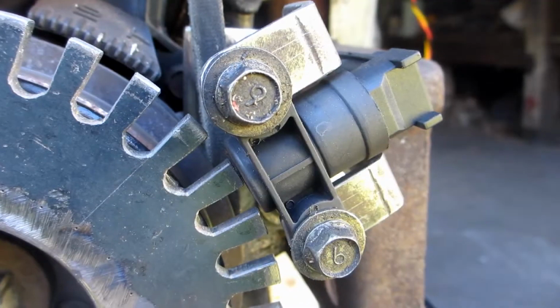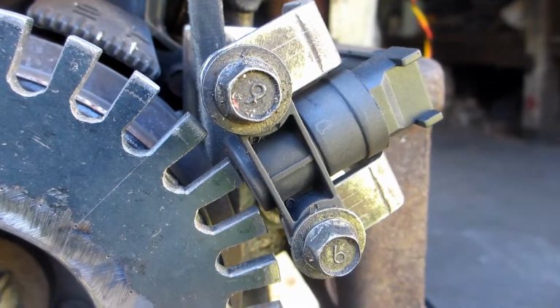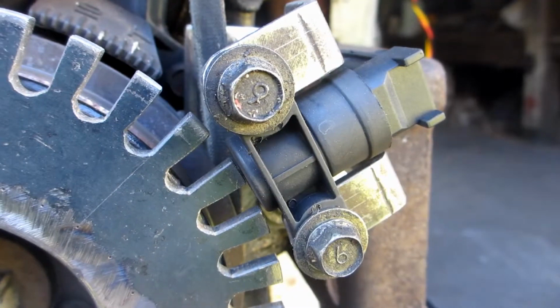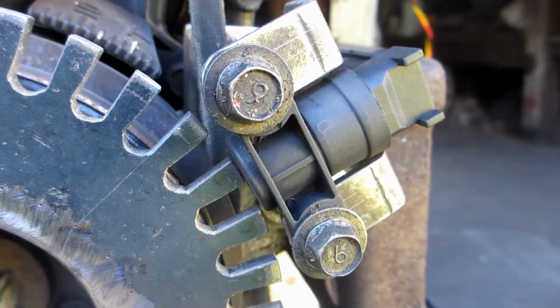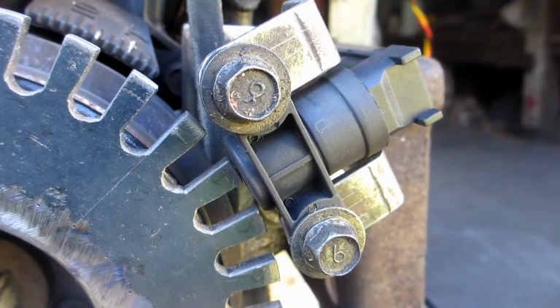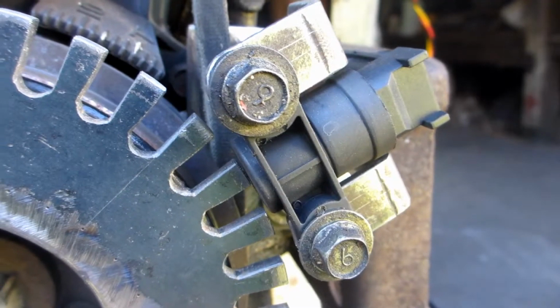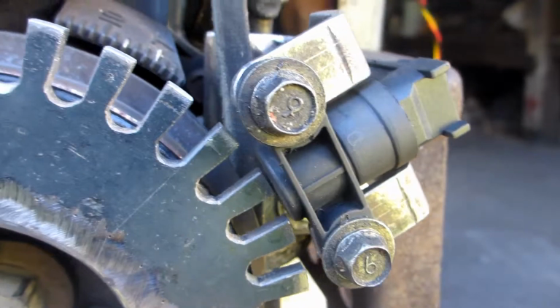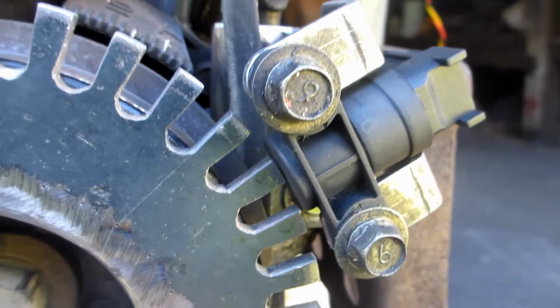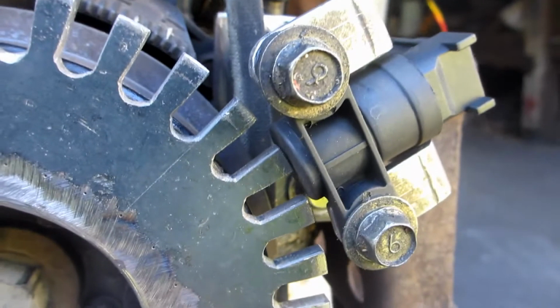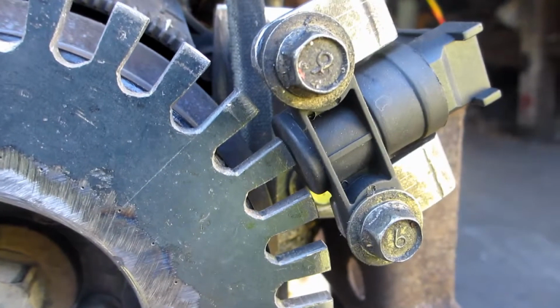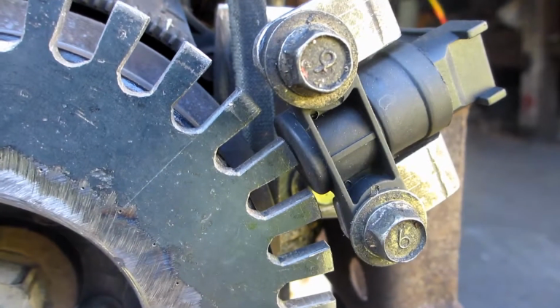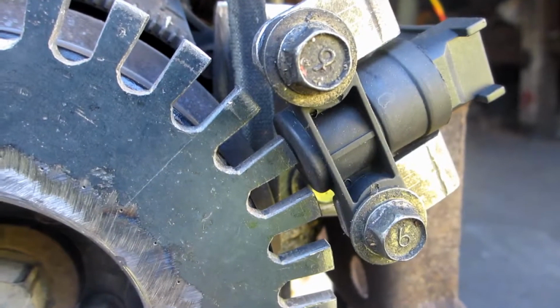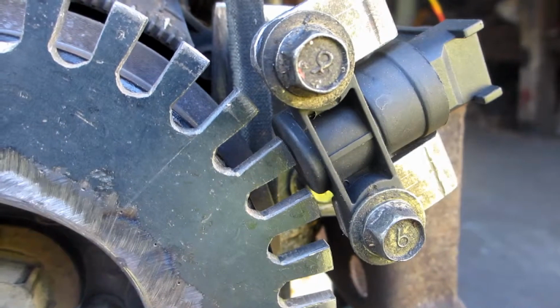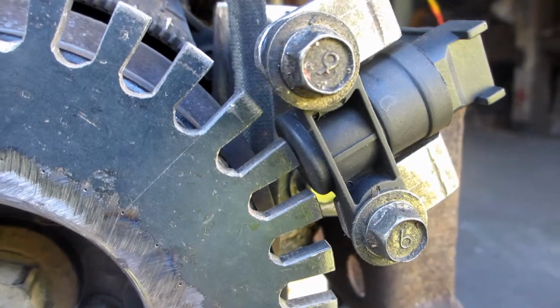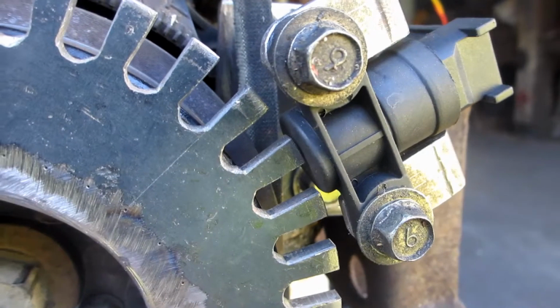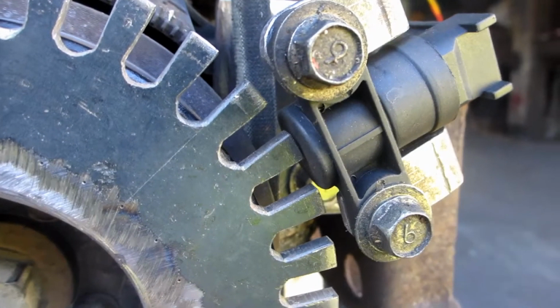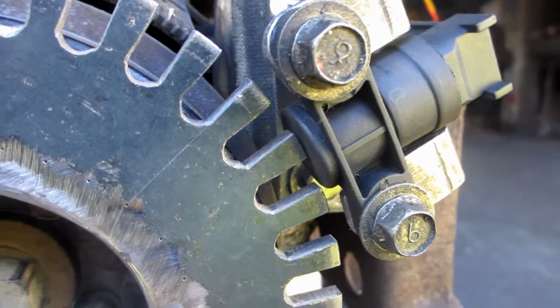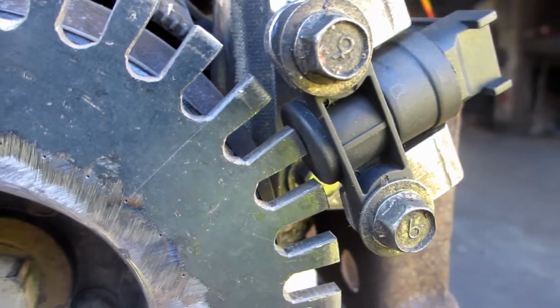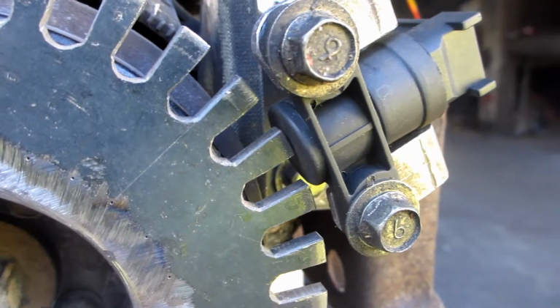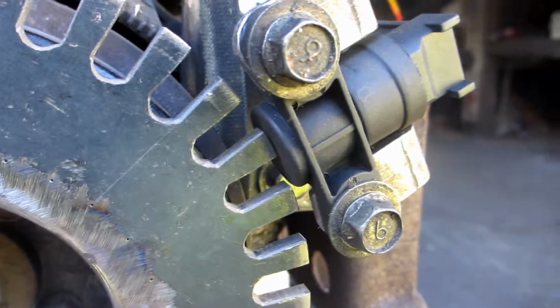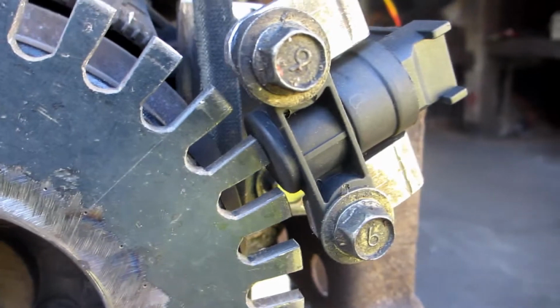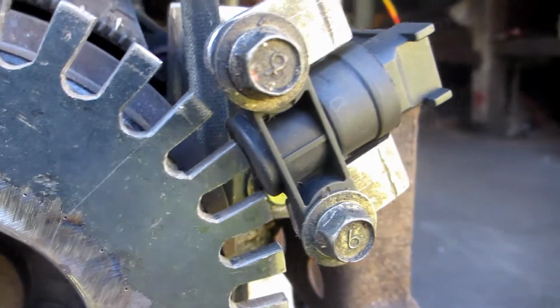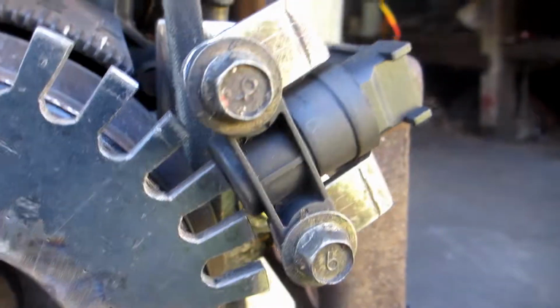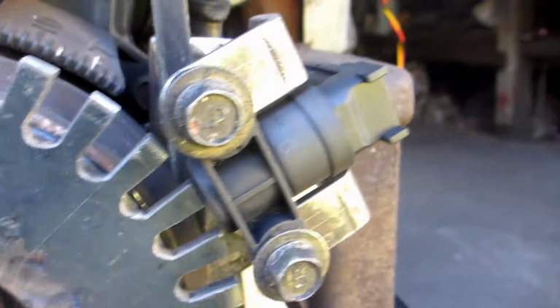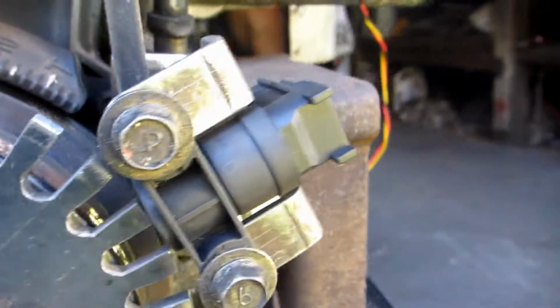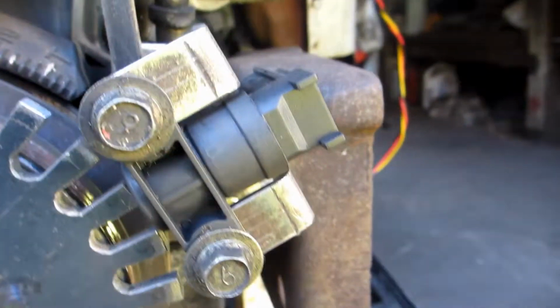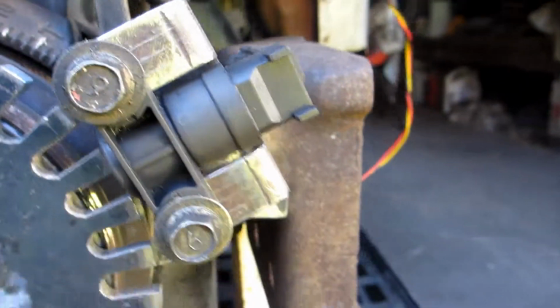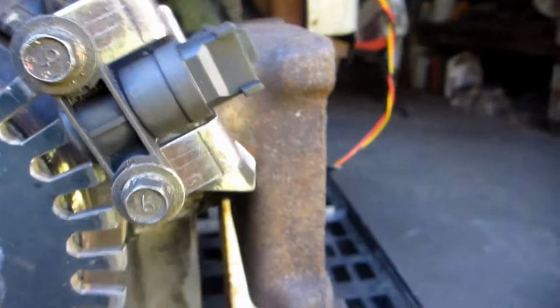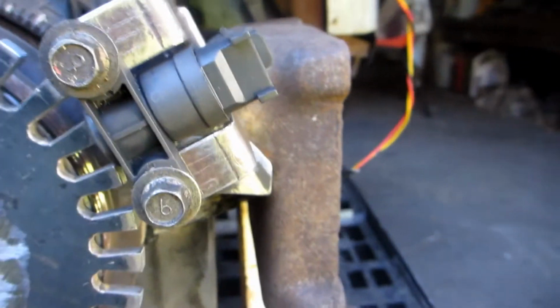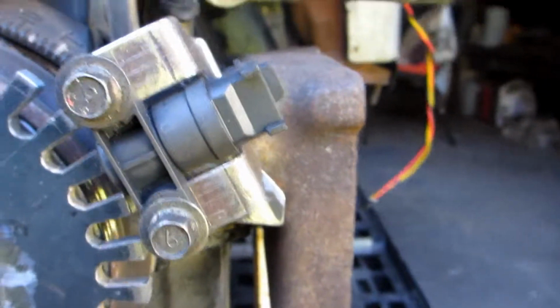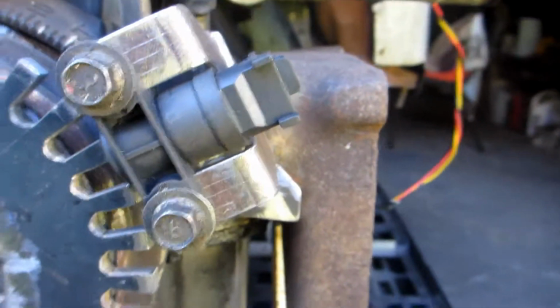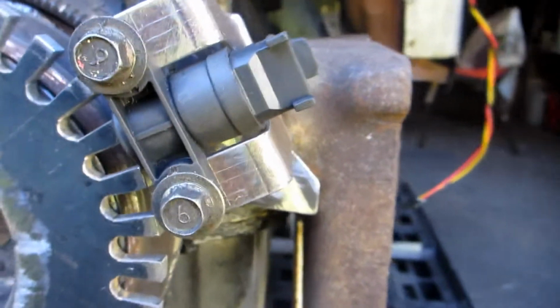The sensor has slots to move it sideways, but not in and out, so I had to slot my plate.